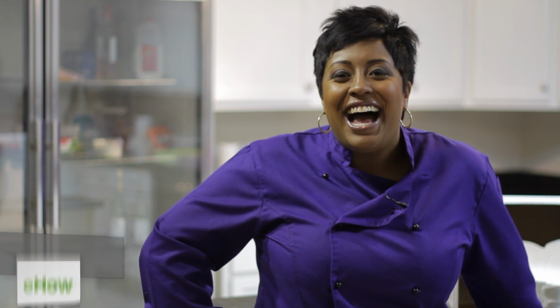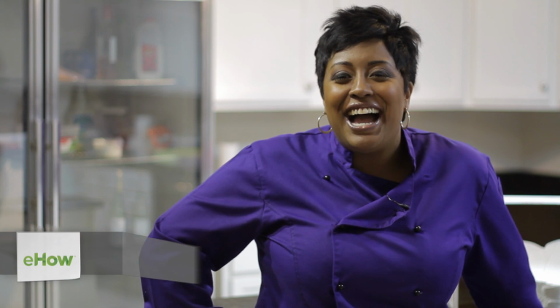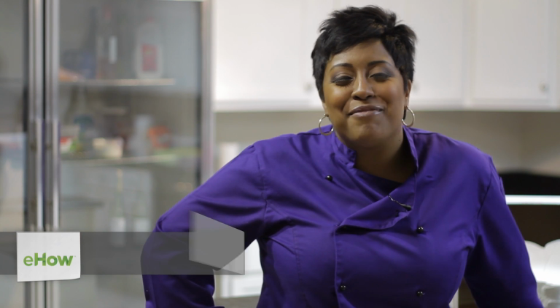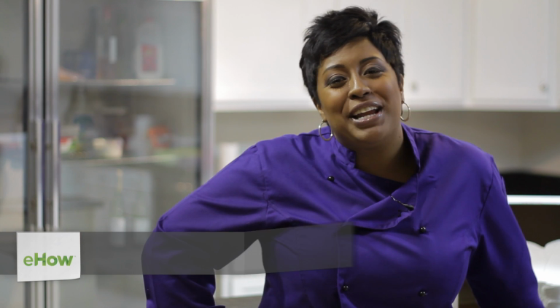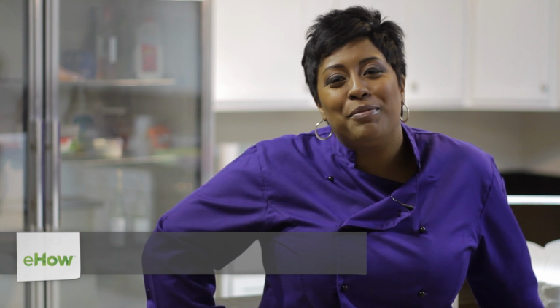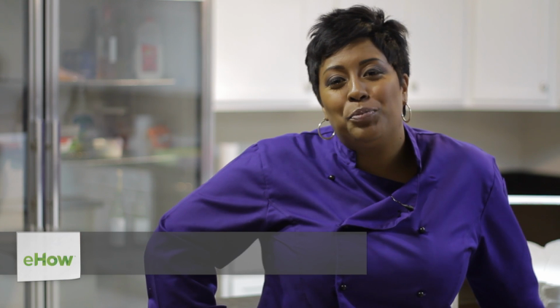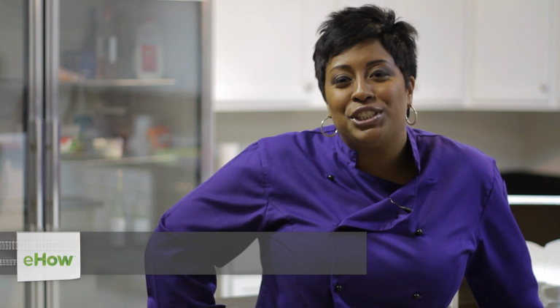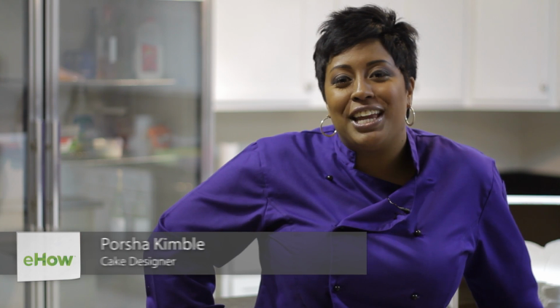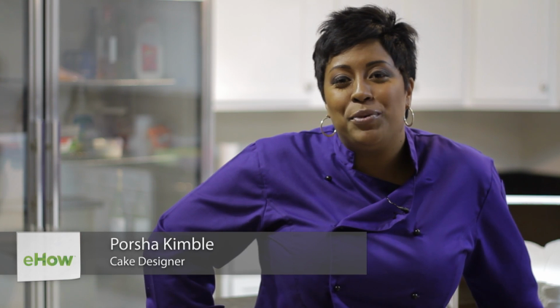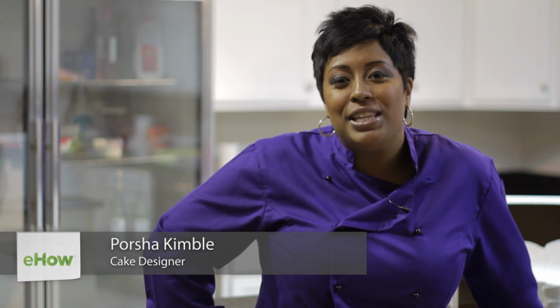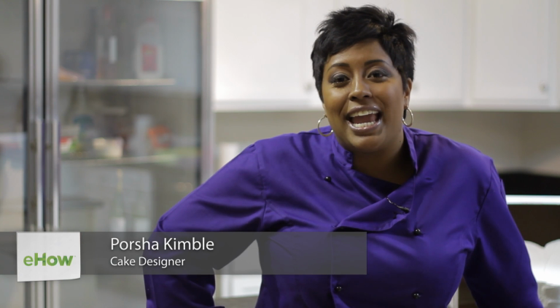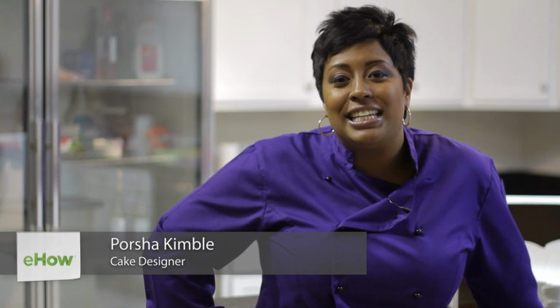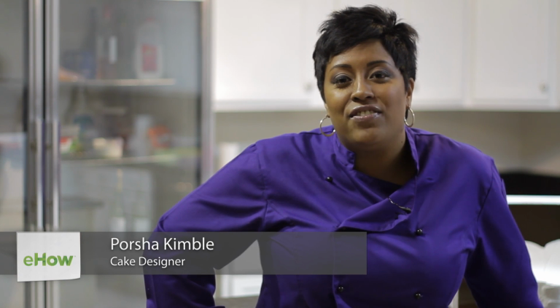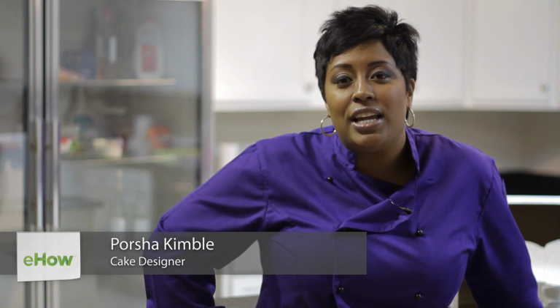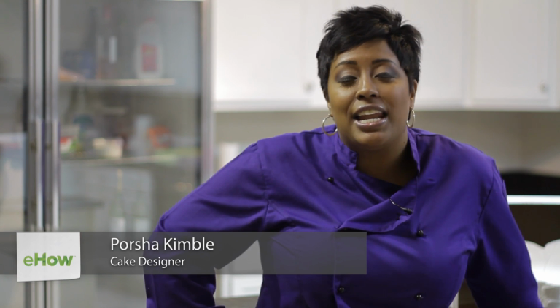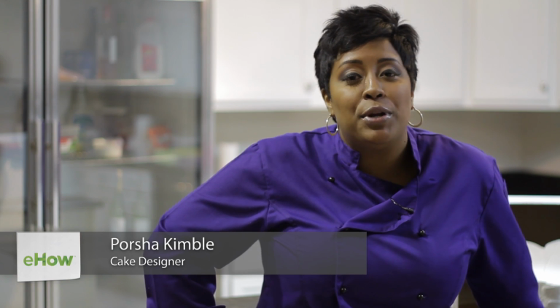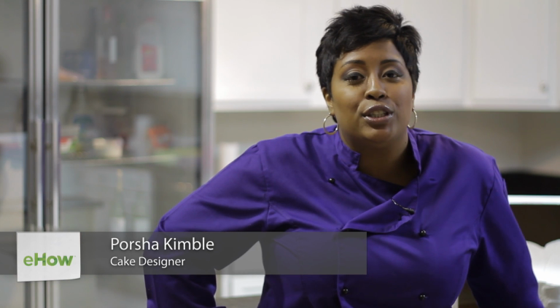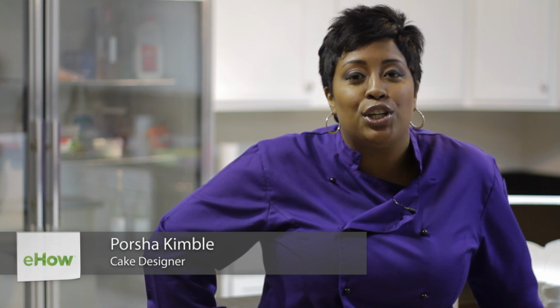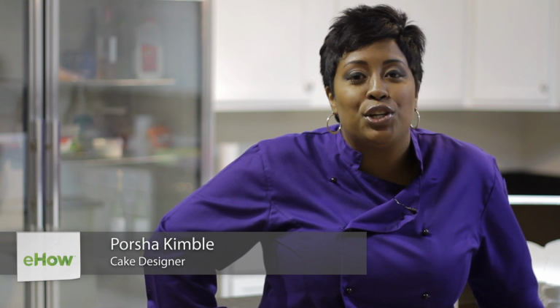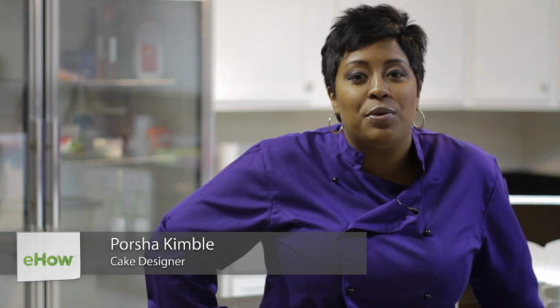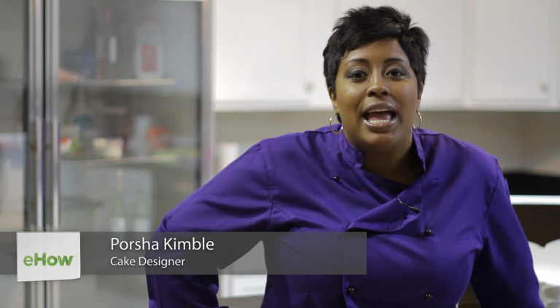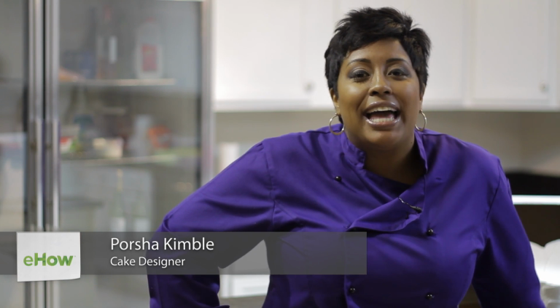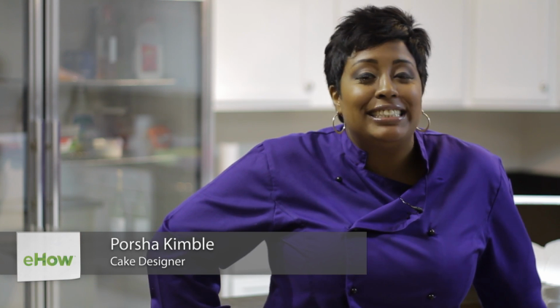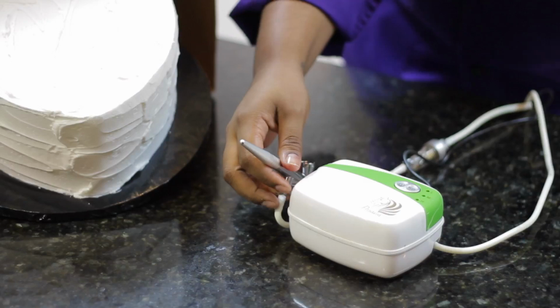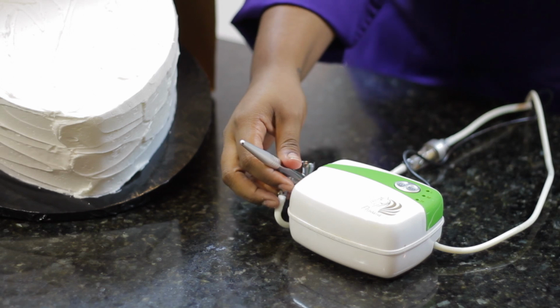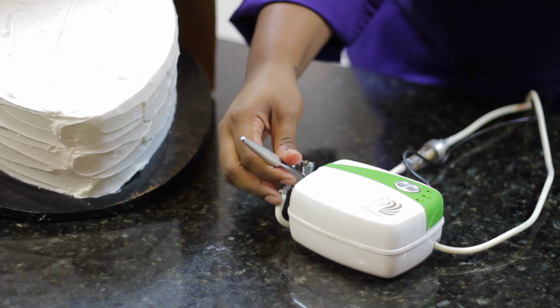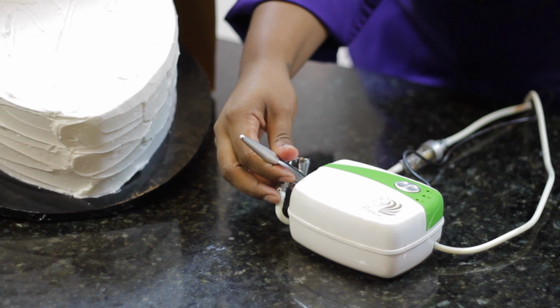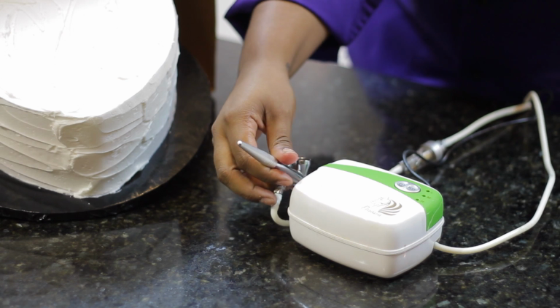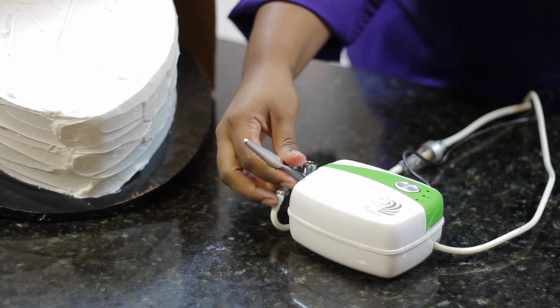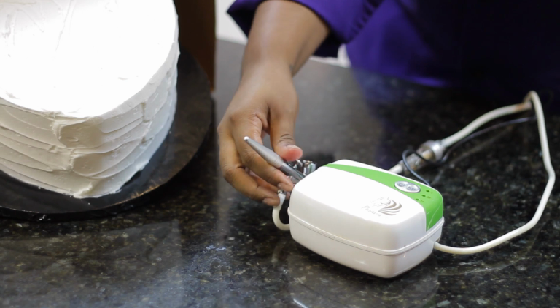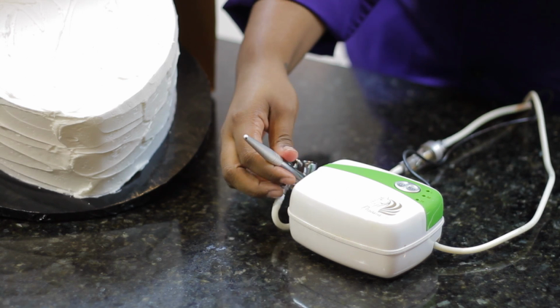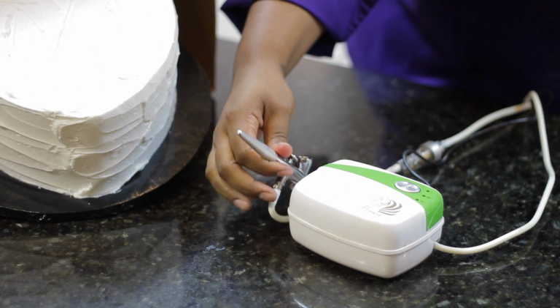Hi, my name is Portia Kimball, the Cake Diva, and I'm here to show you how to safely airbrush your cake at home.